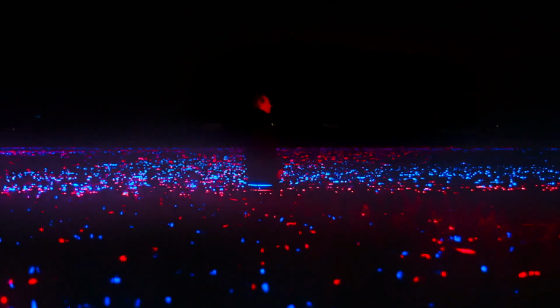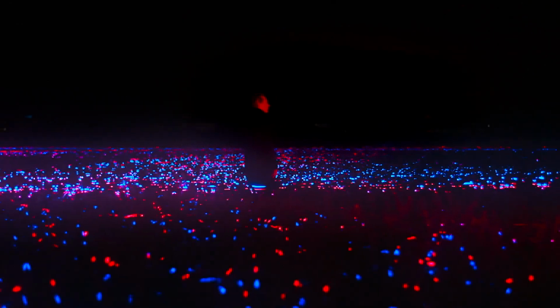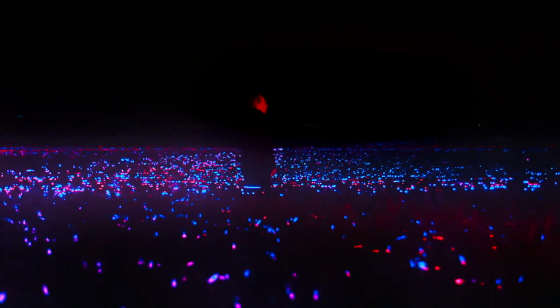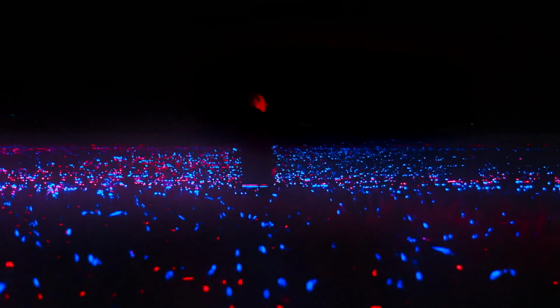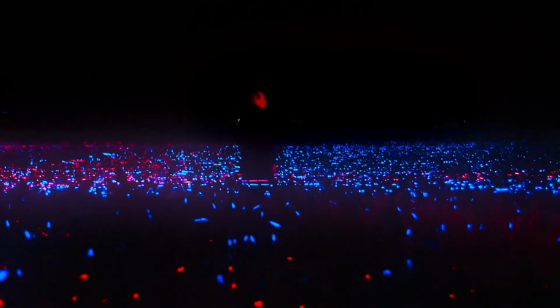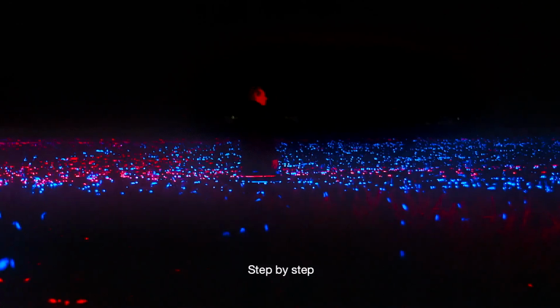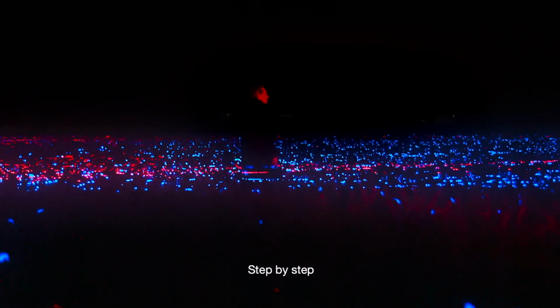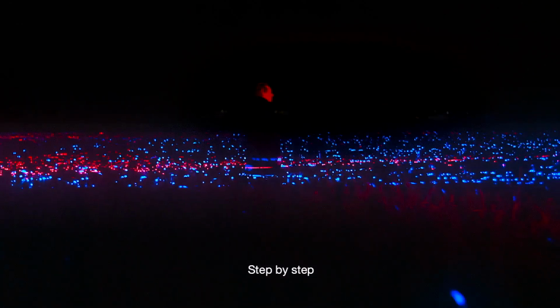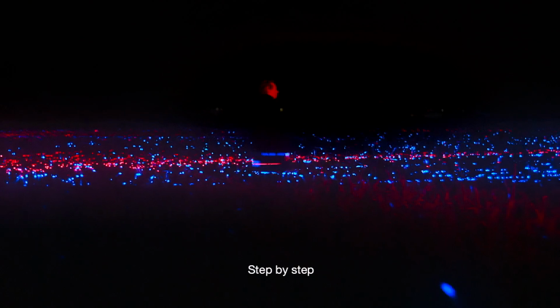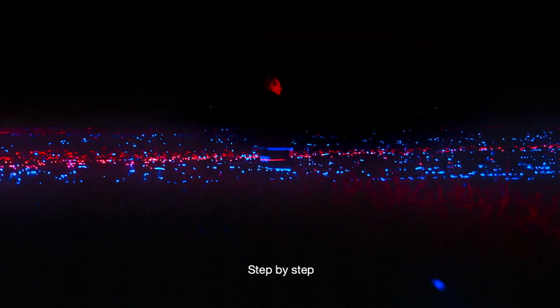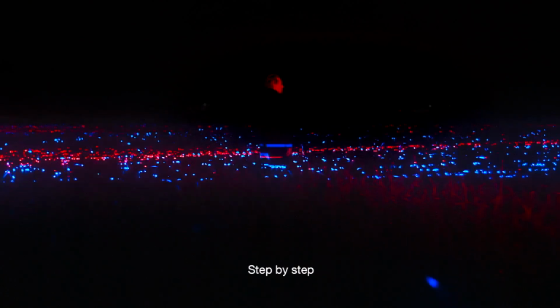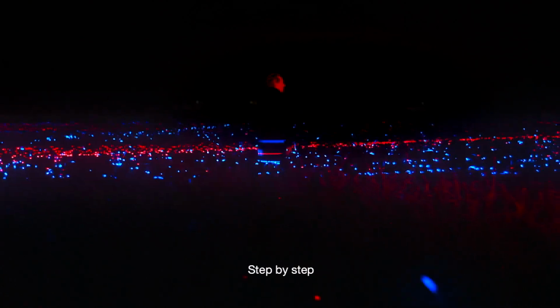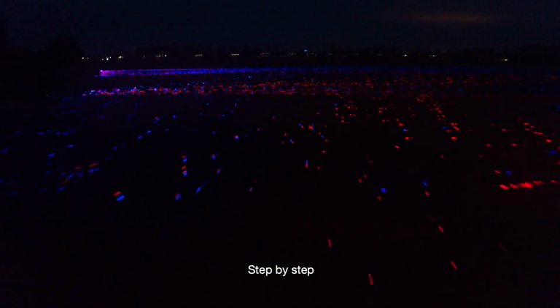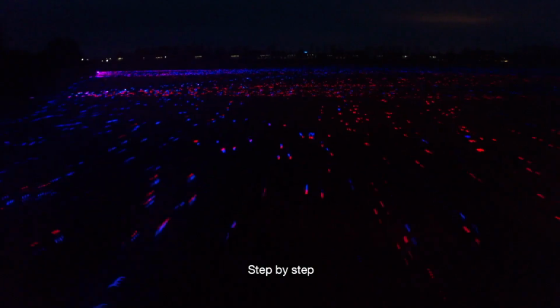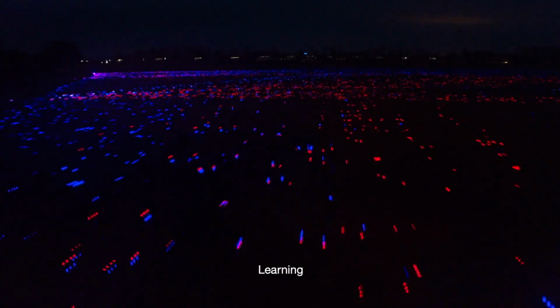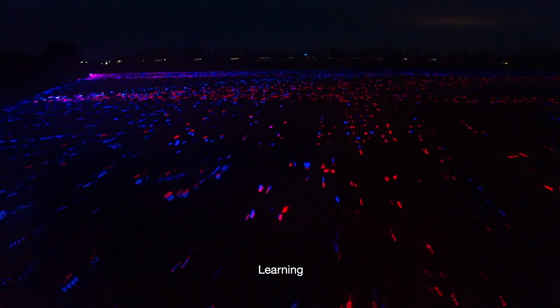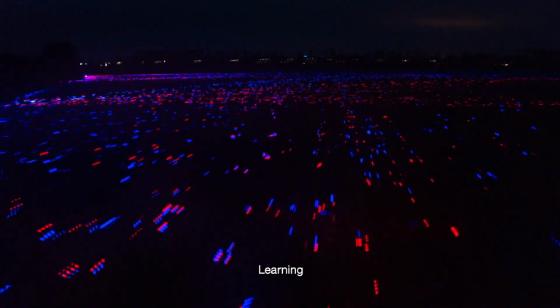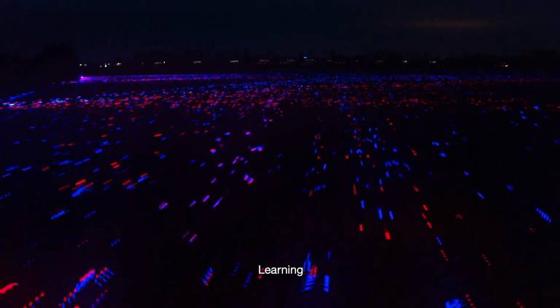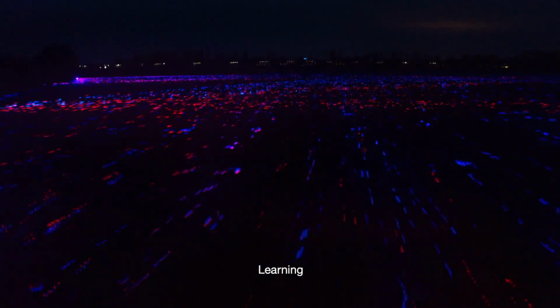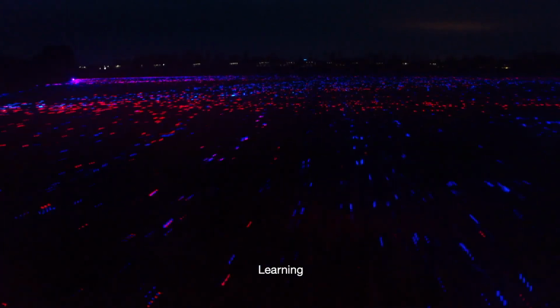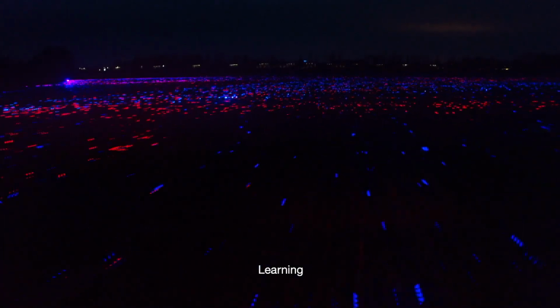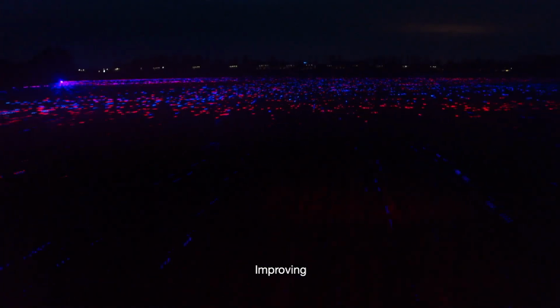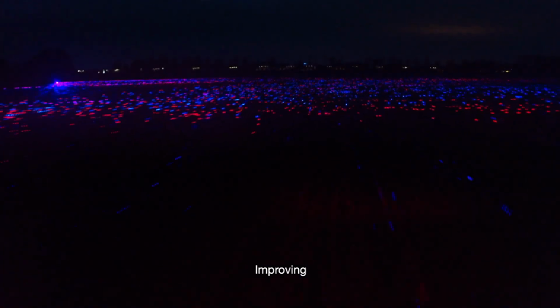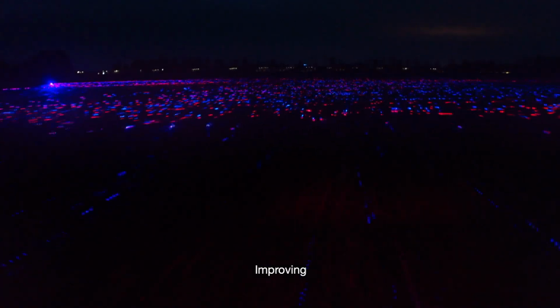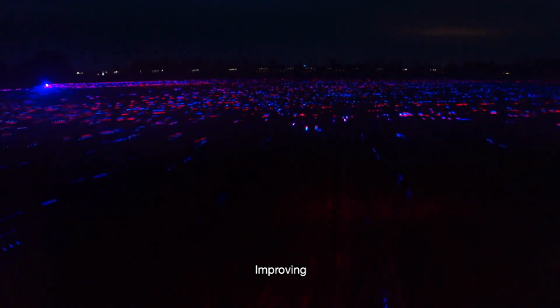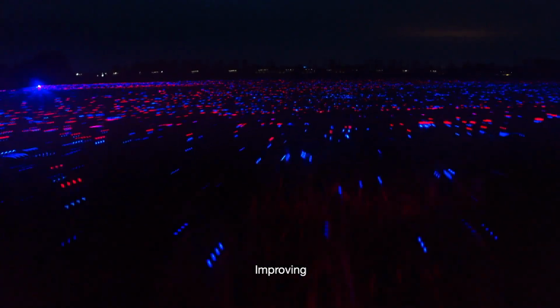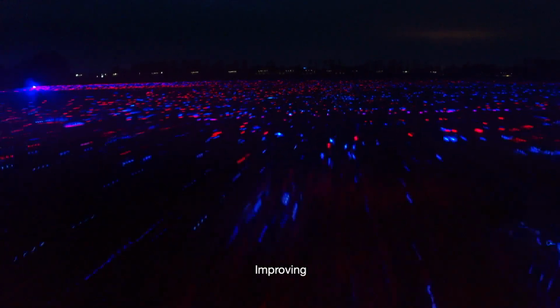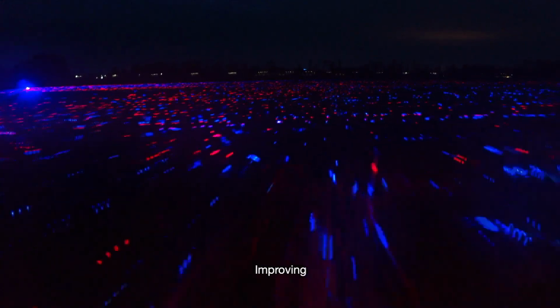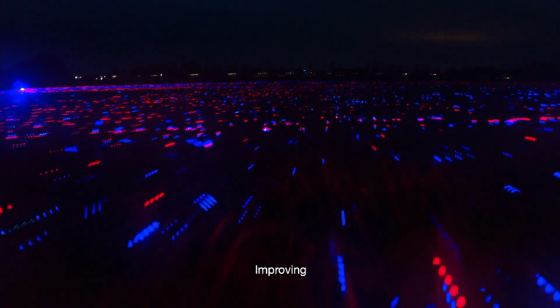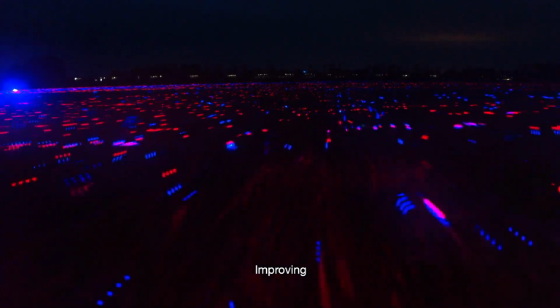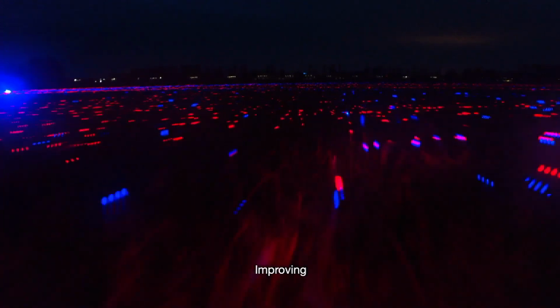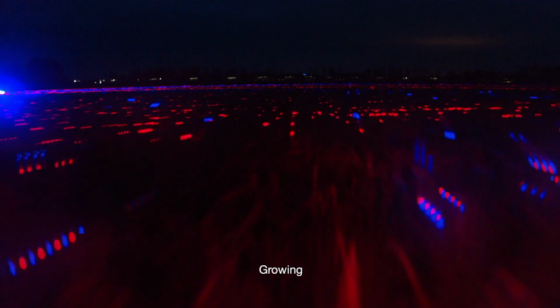Step by step, learning, improving, growing.